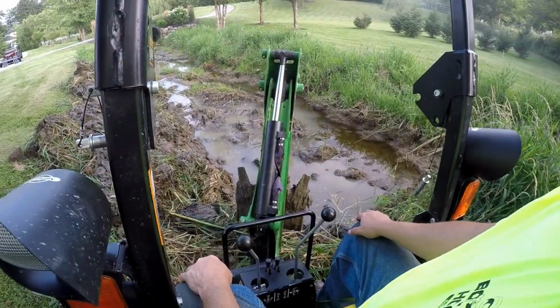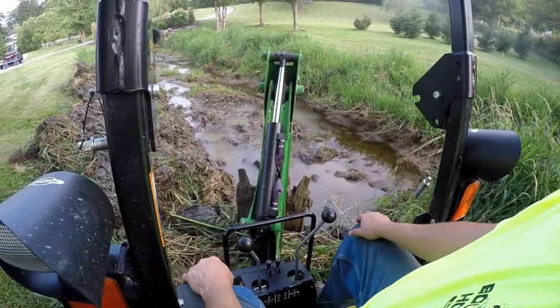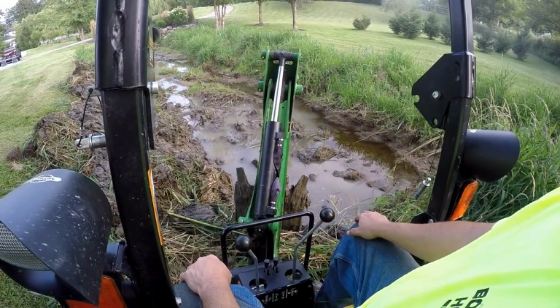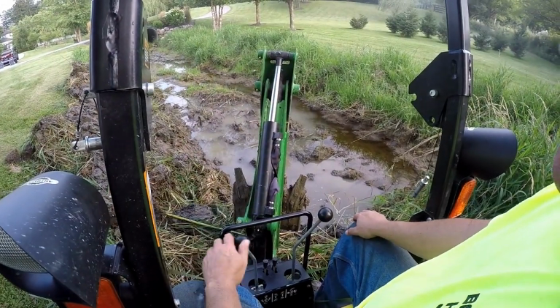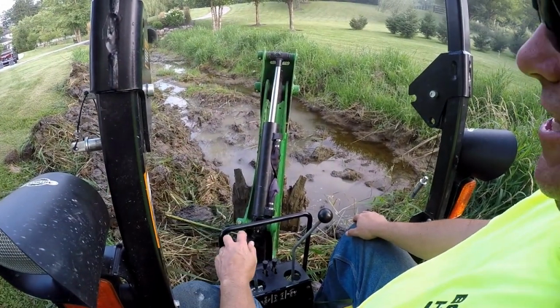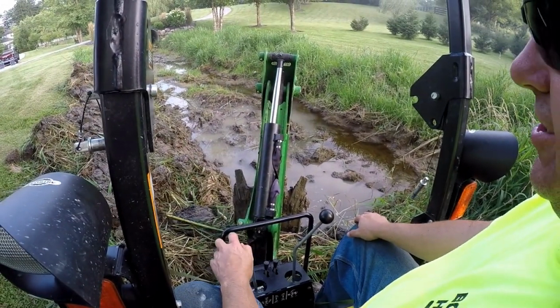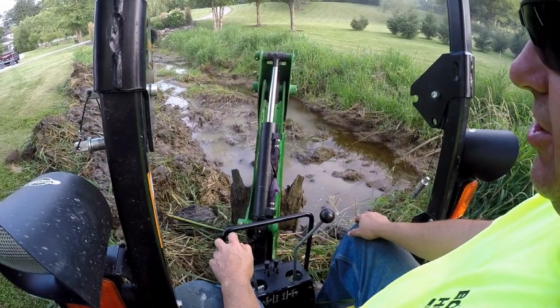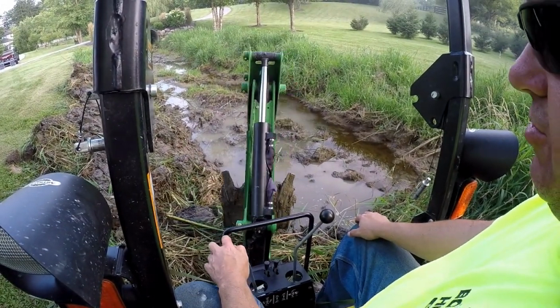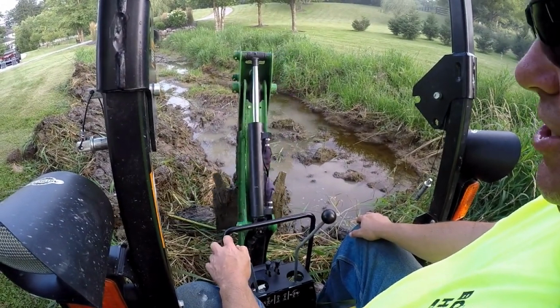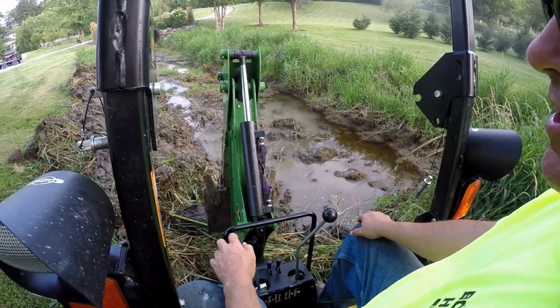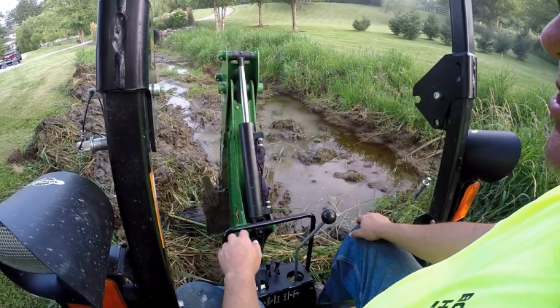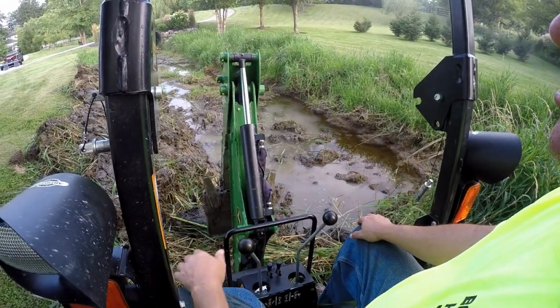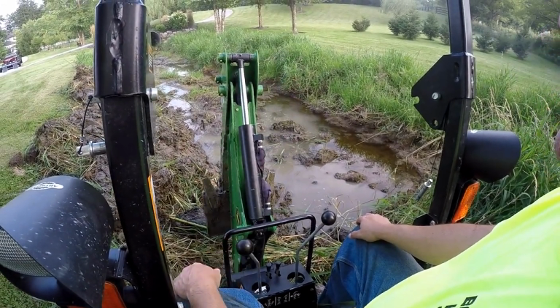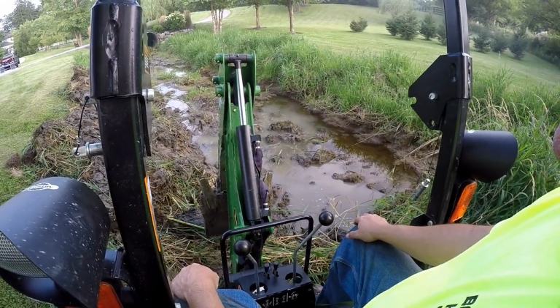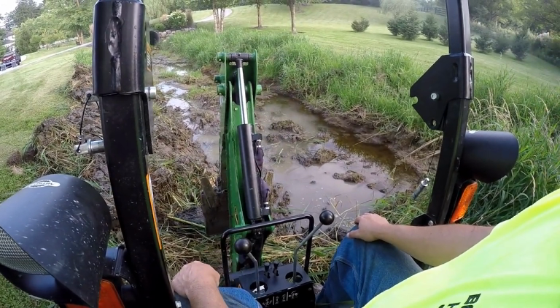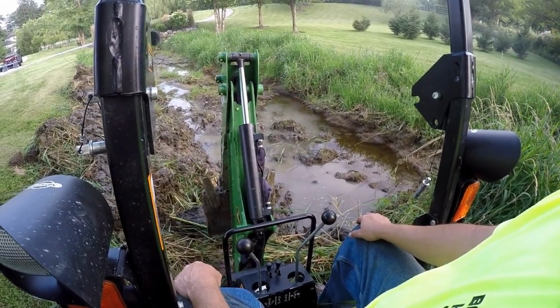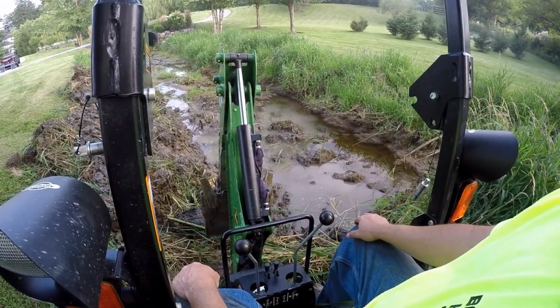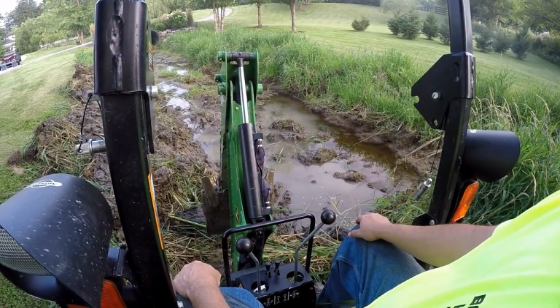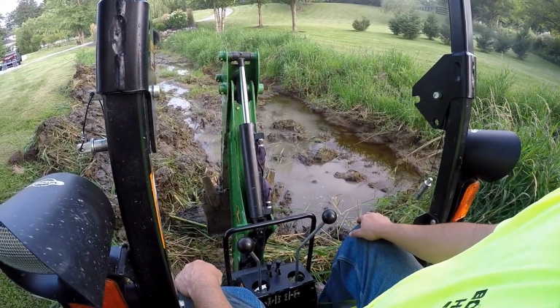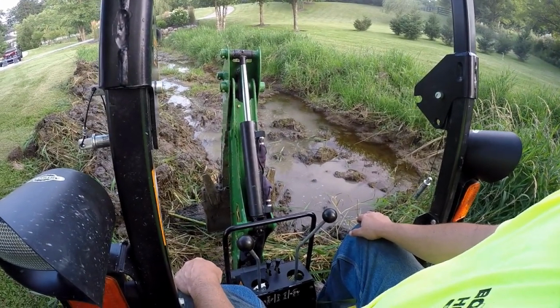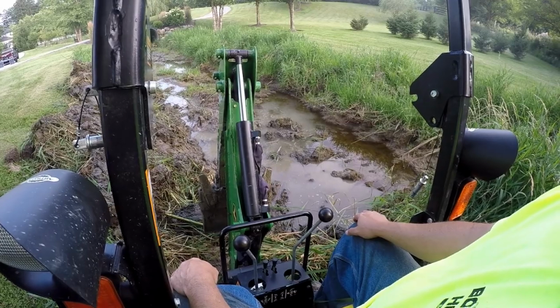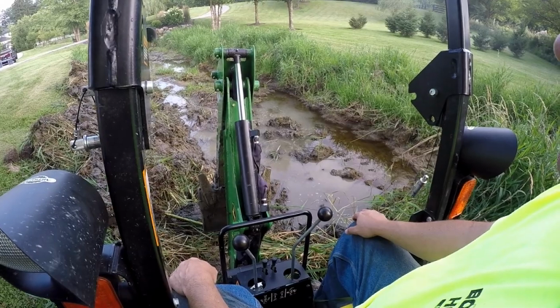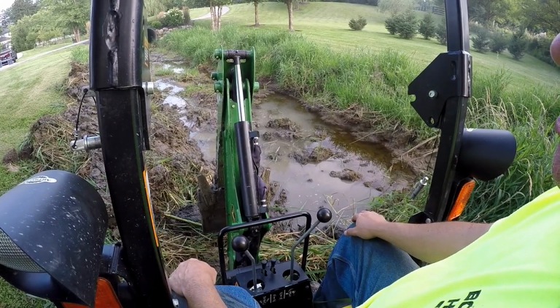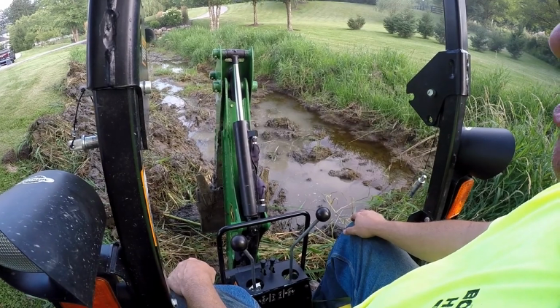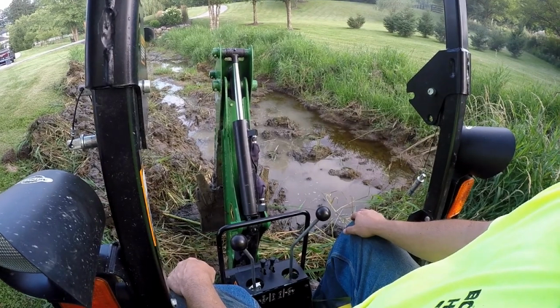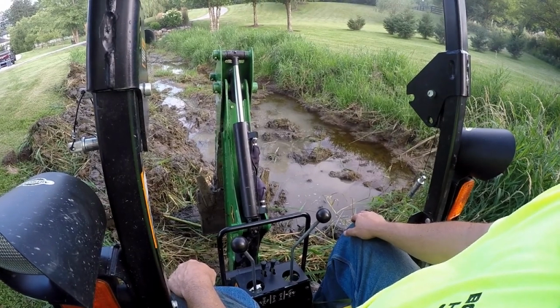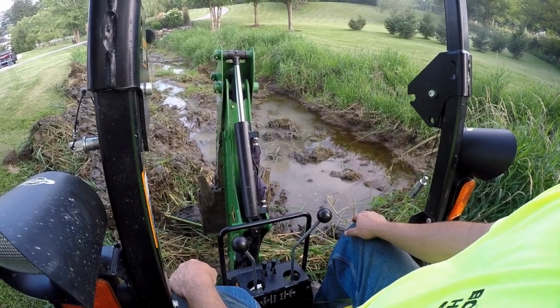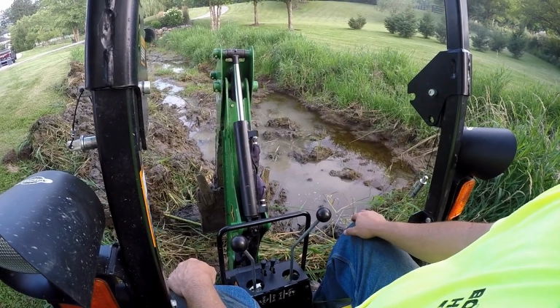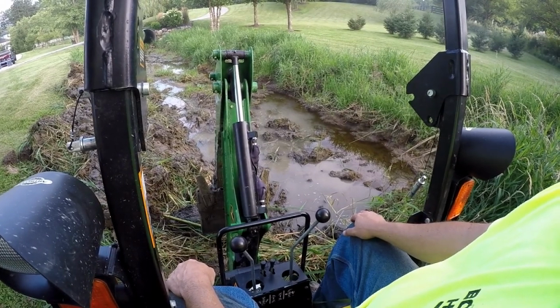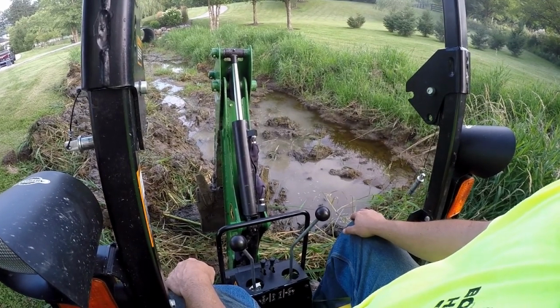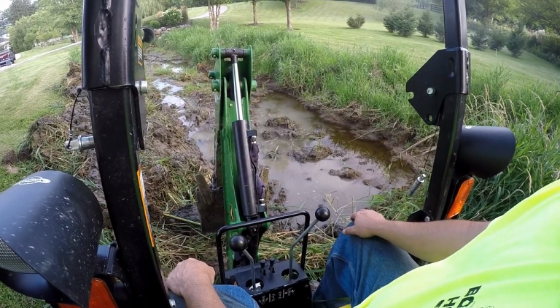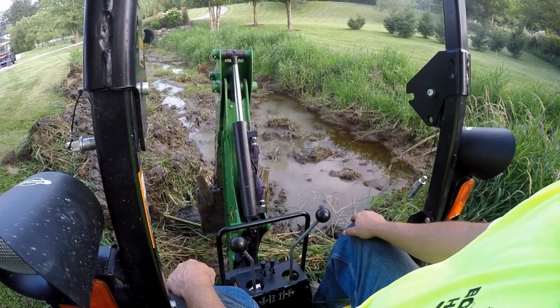If you've got a ditch like this, there's no question this tractor will get the job done for you. But if you're trying to do this commercially, this is probably not the right rig.